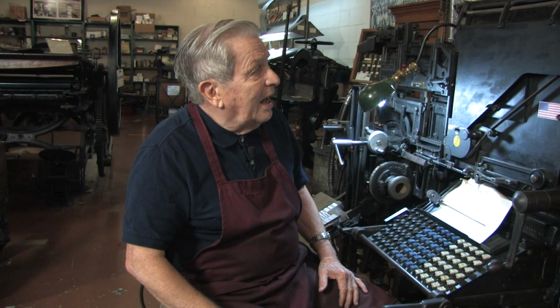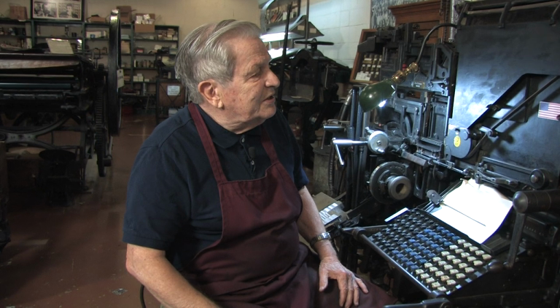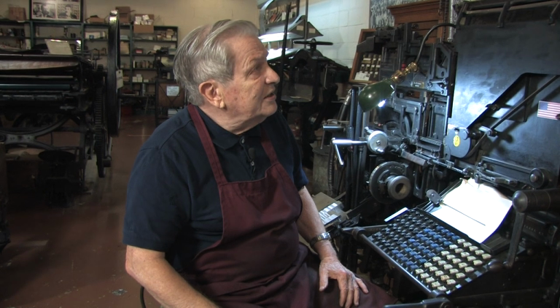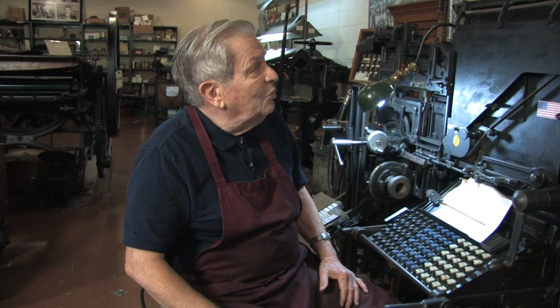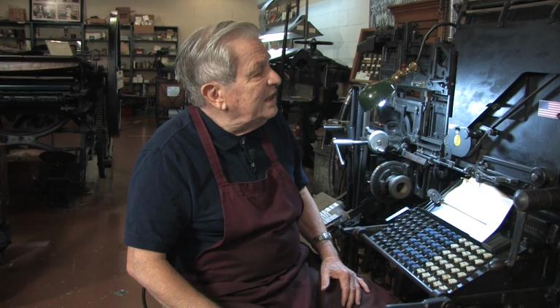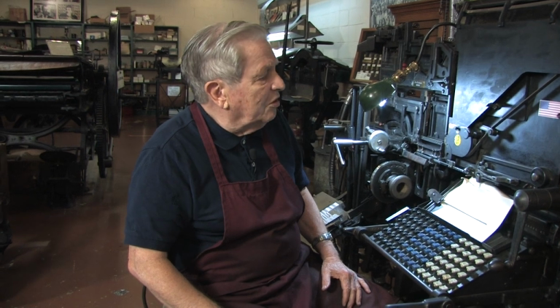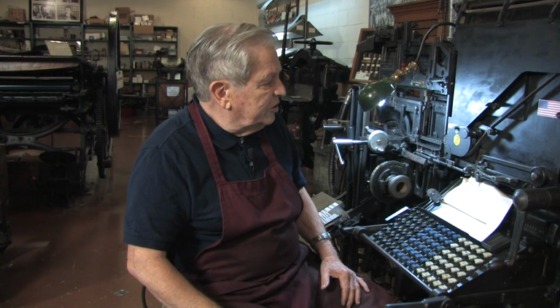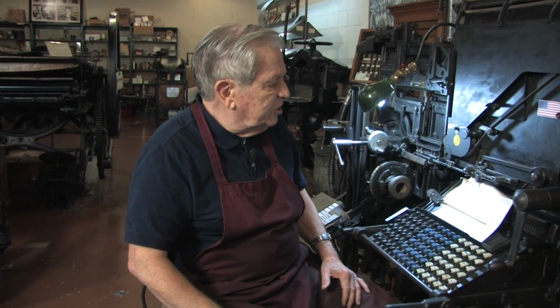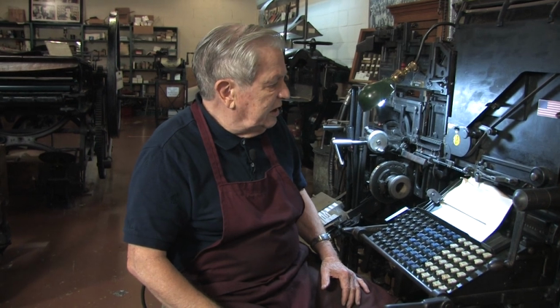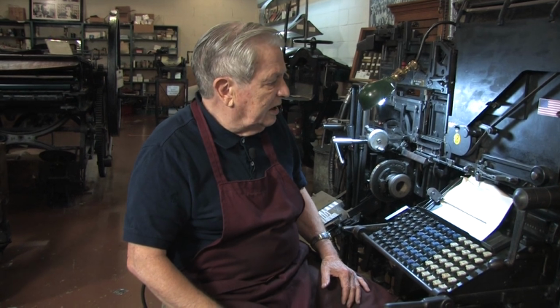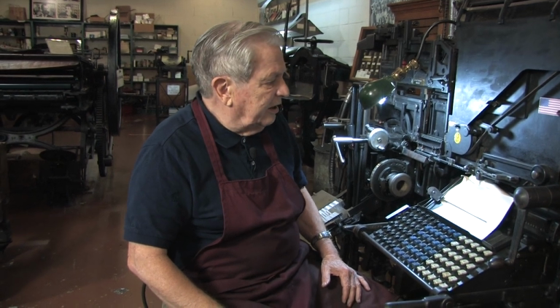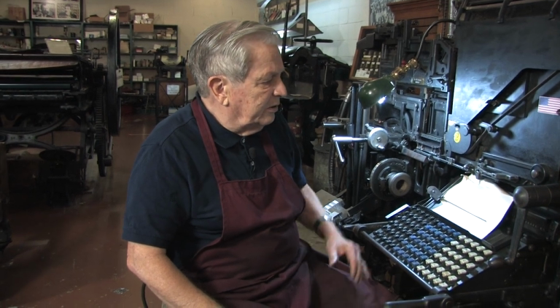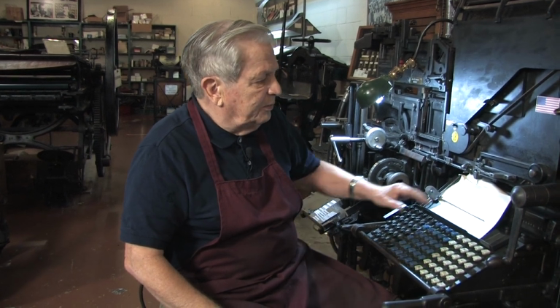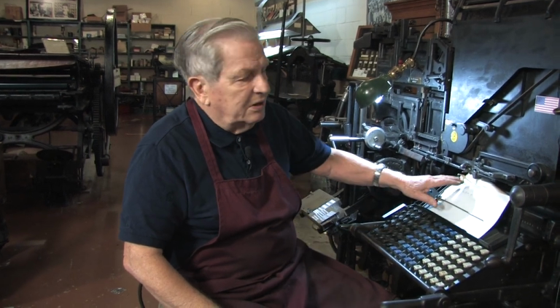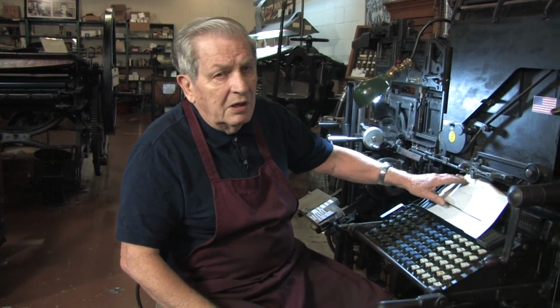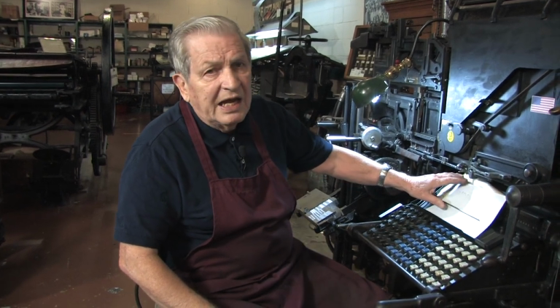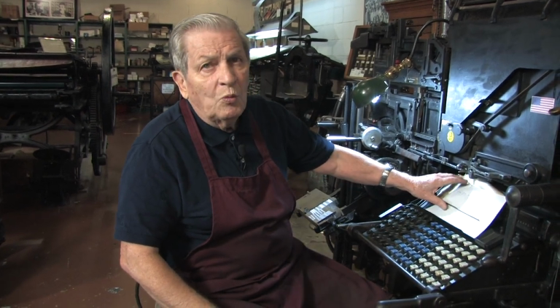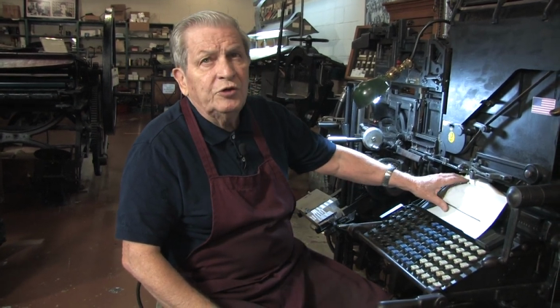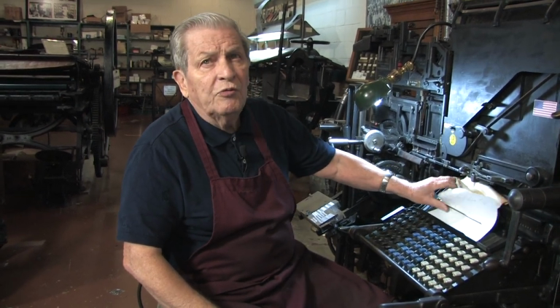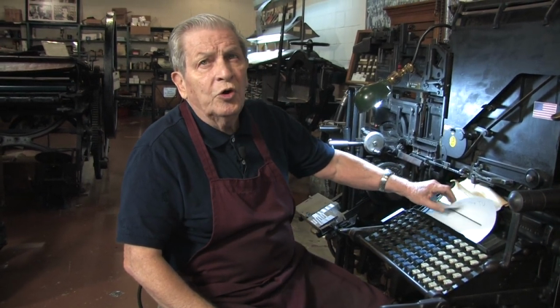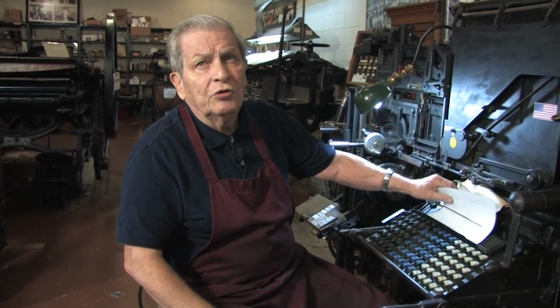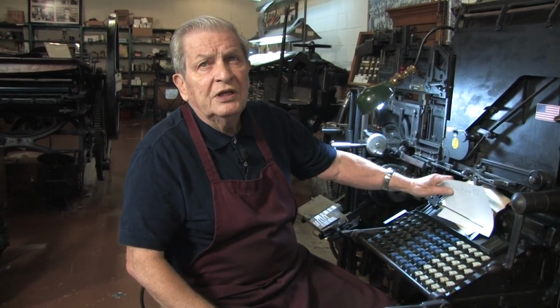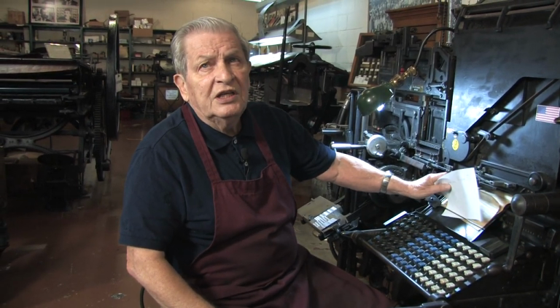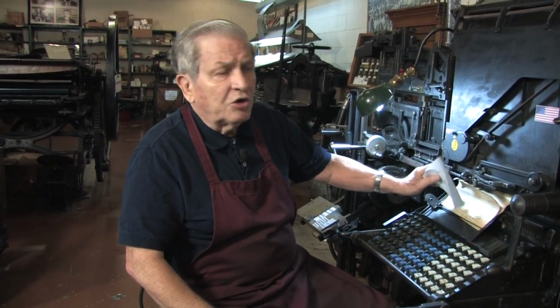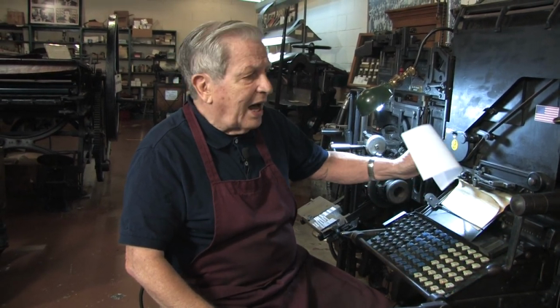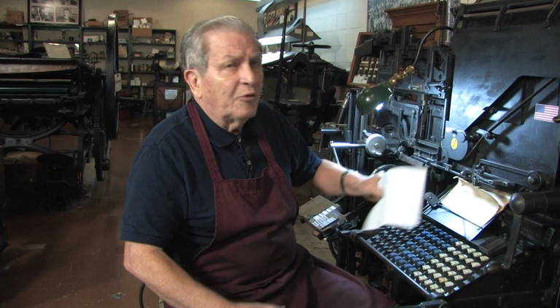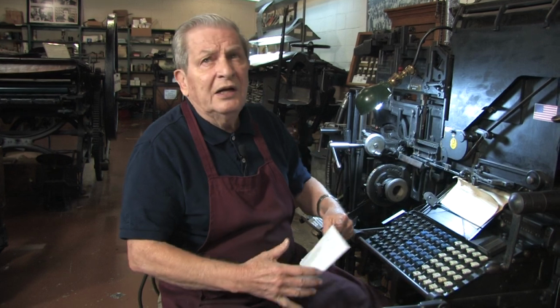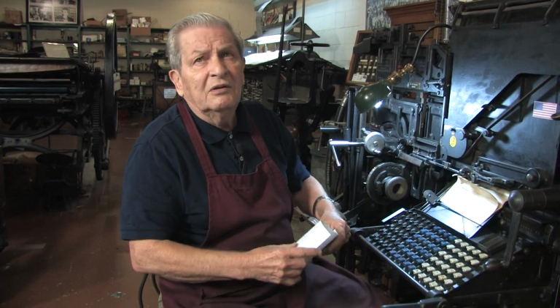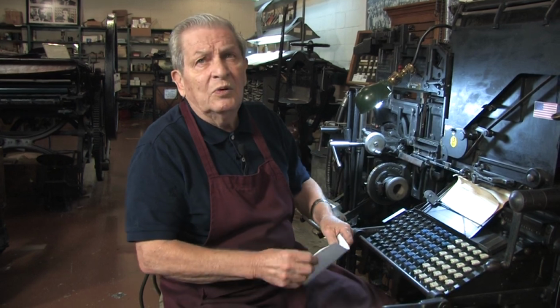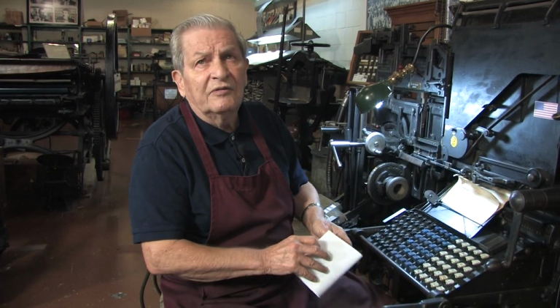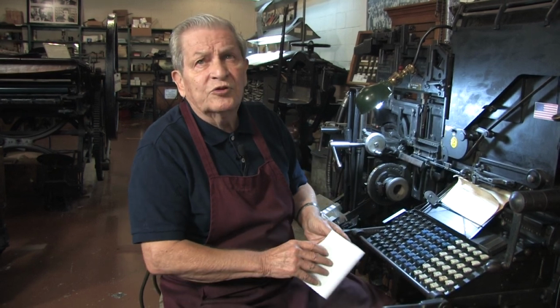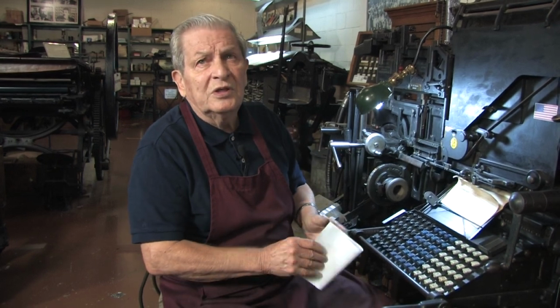Thomas Edison, when he saw this machine operating — one of the first ones — he declared it to be the eighth wonder of the world.